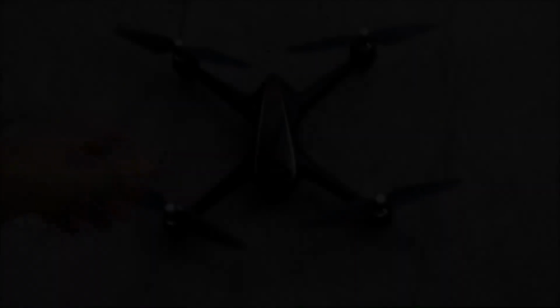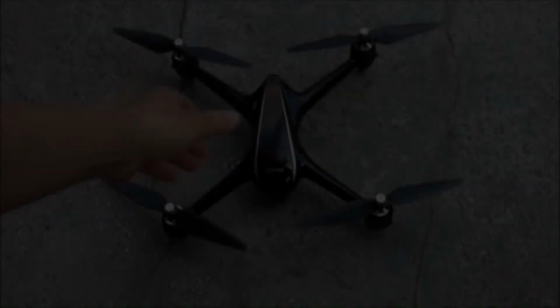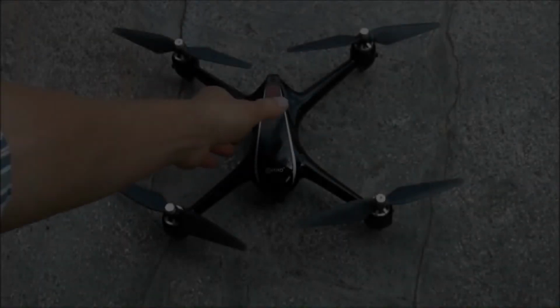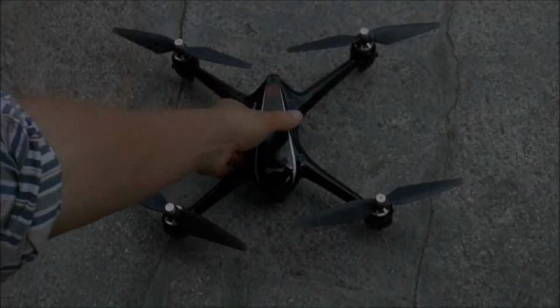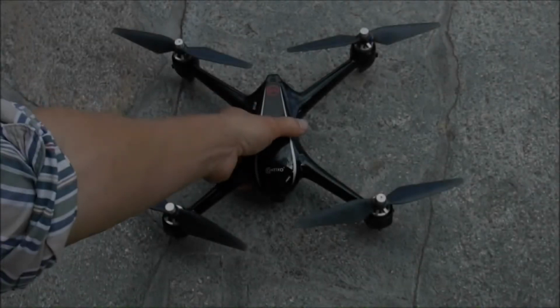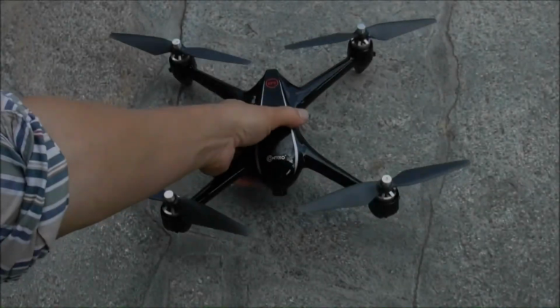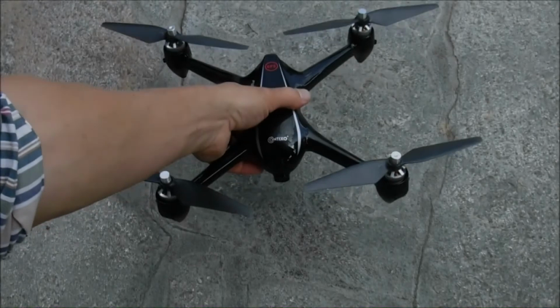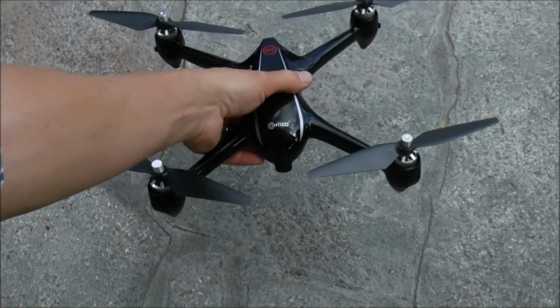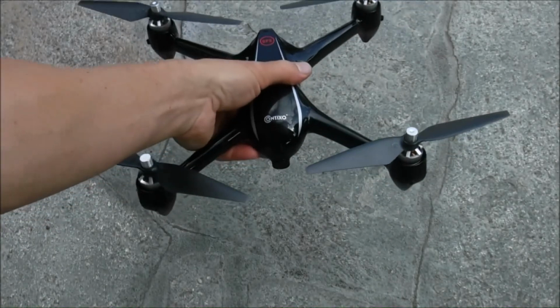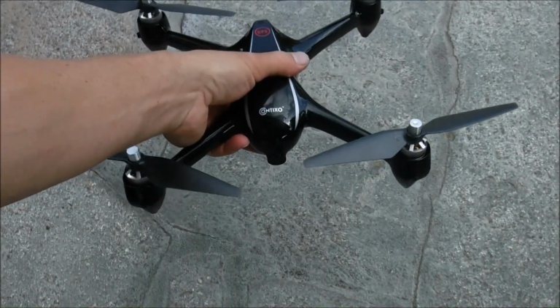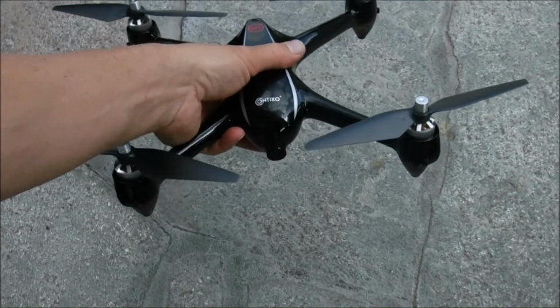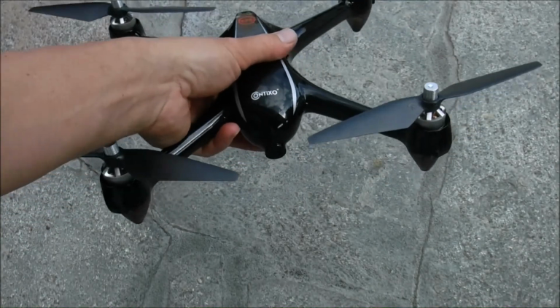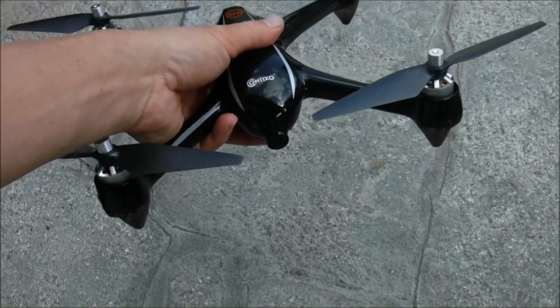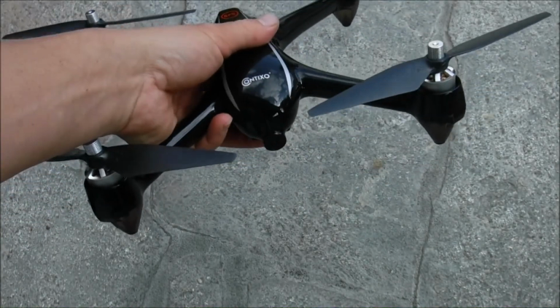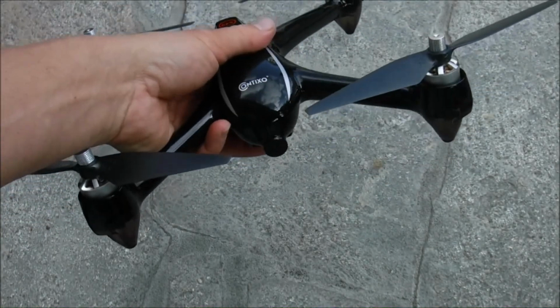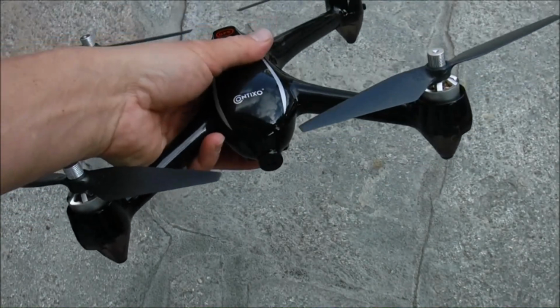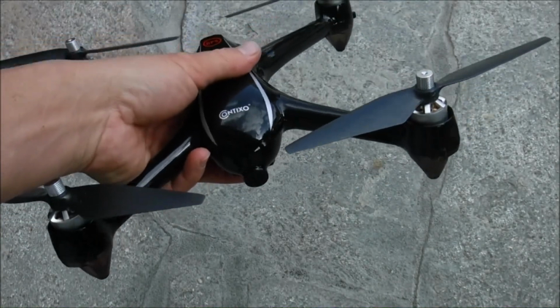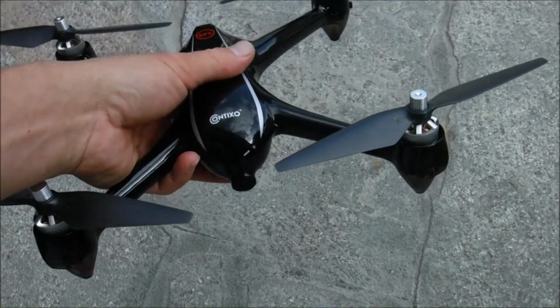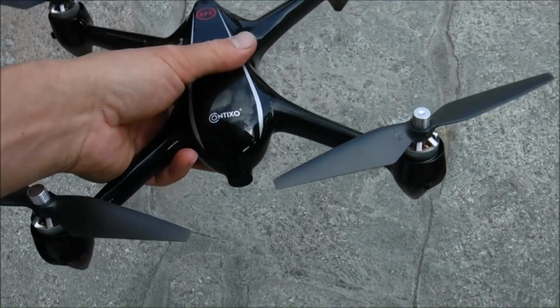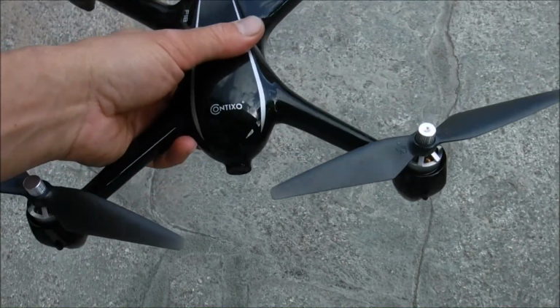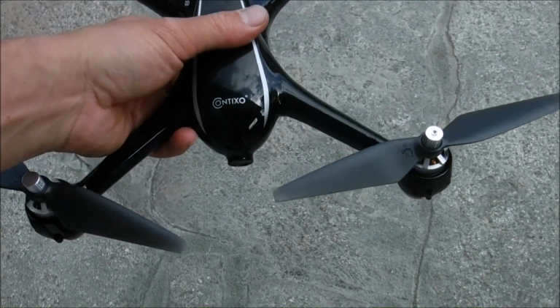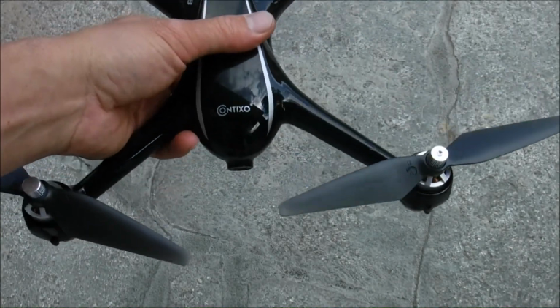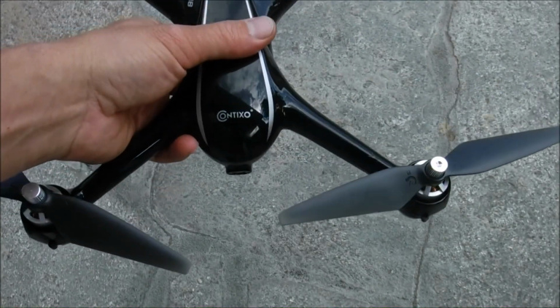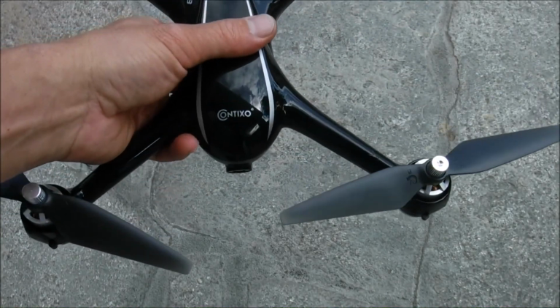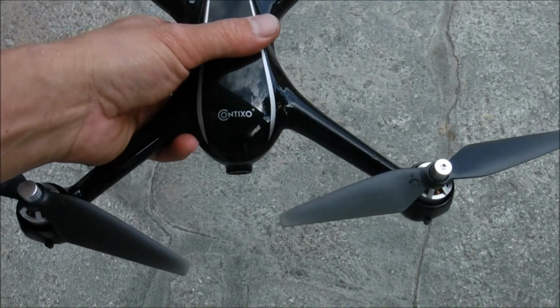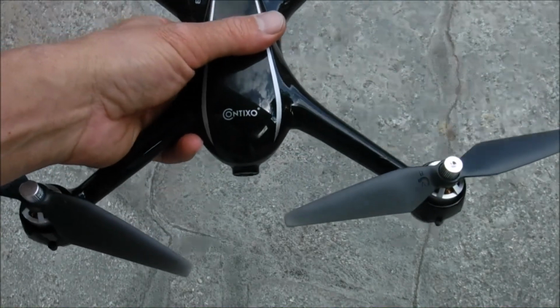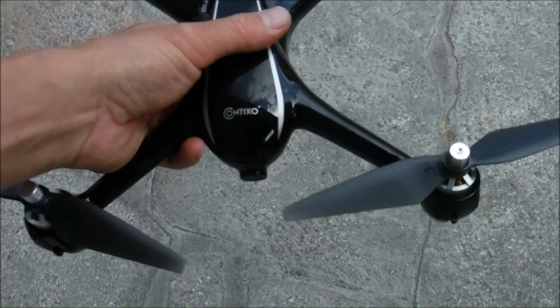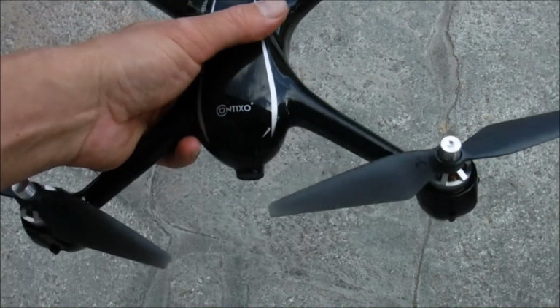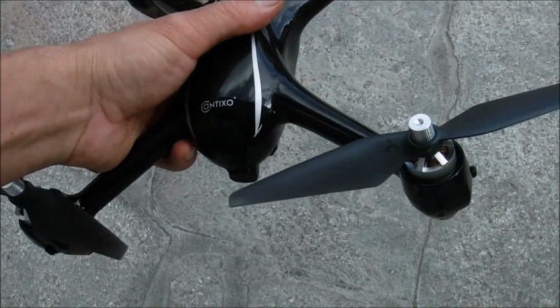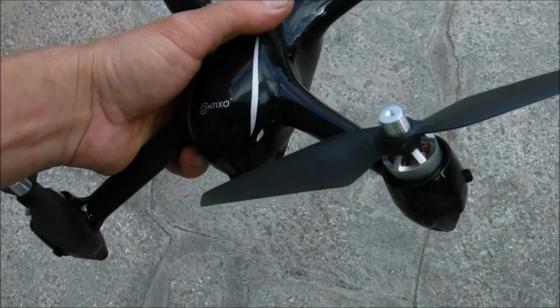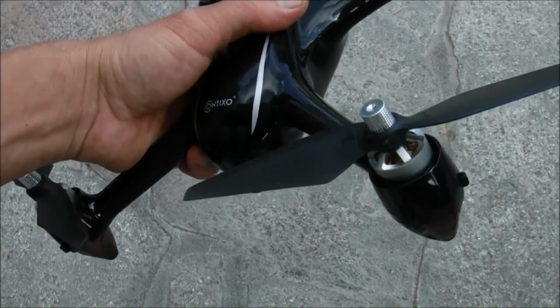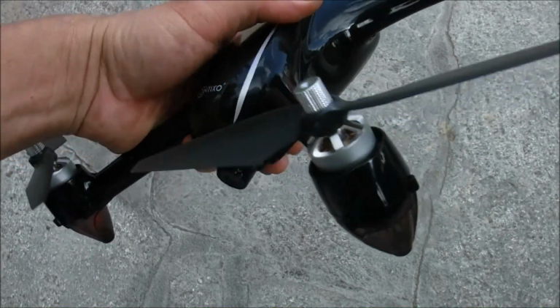A drone in the $300 price range has a lot of the features that higher-priced drones have, and it will work very effectively.